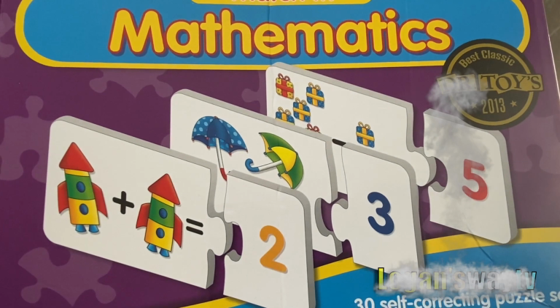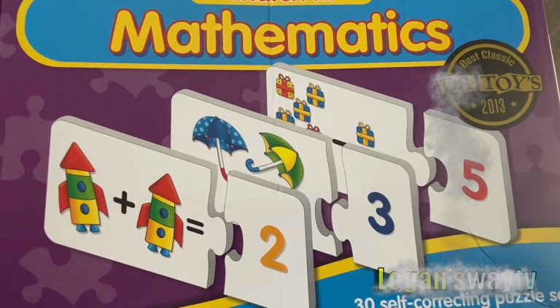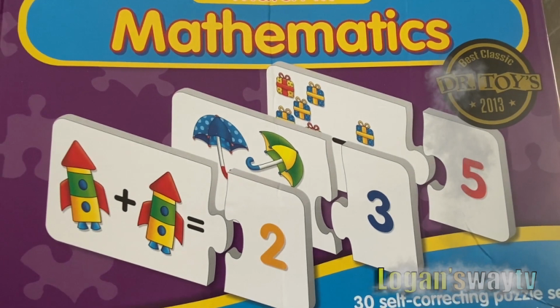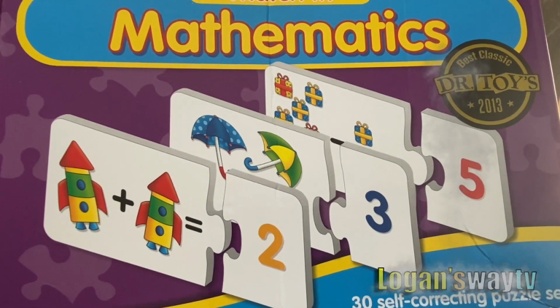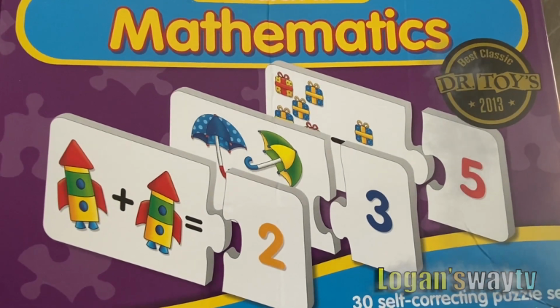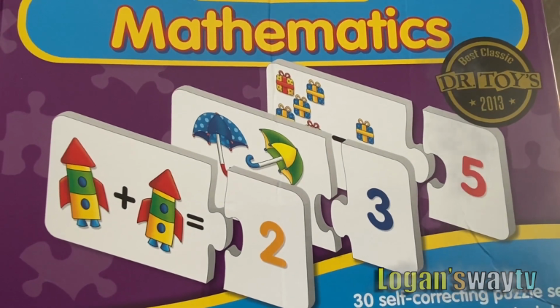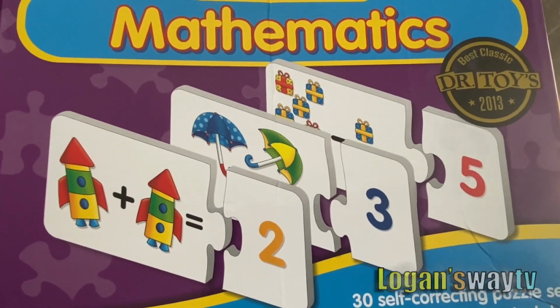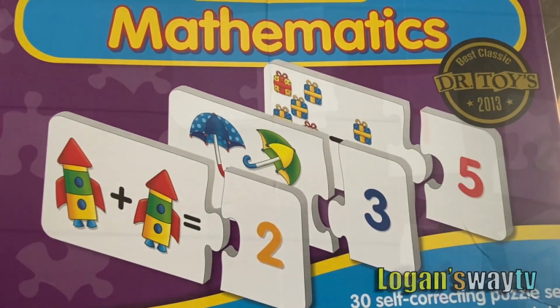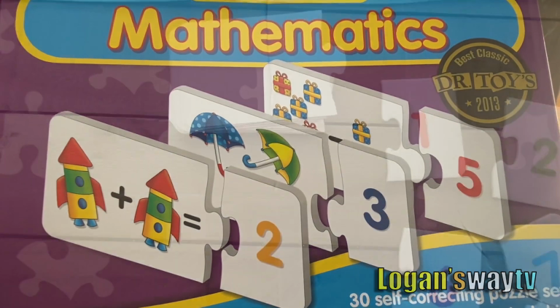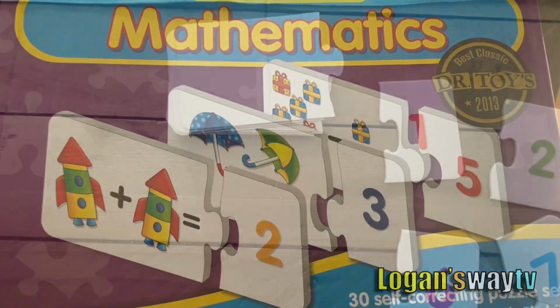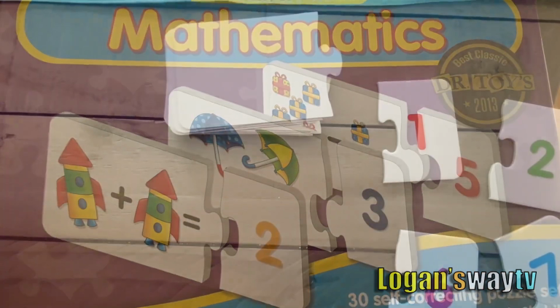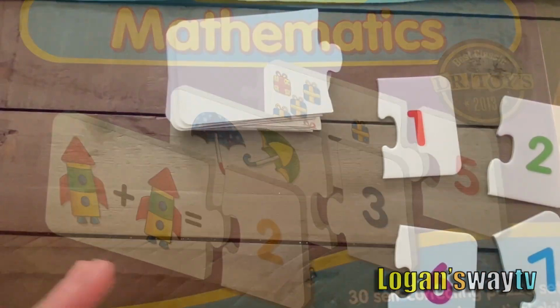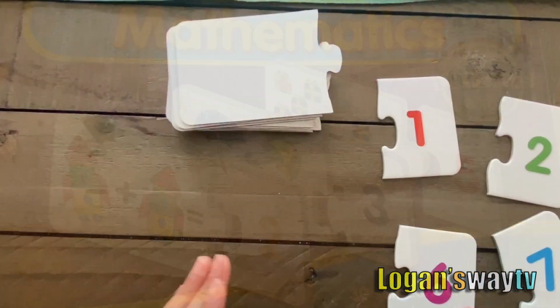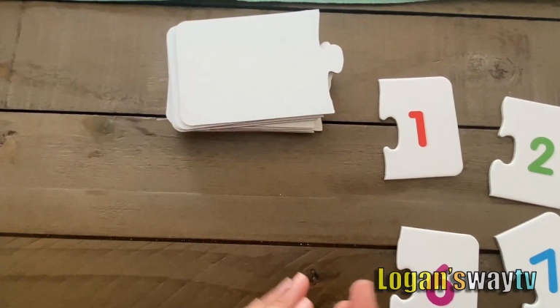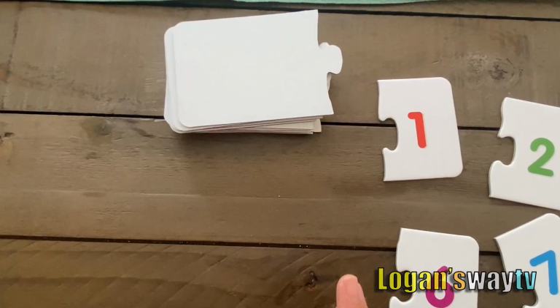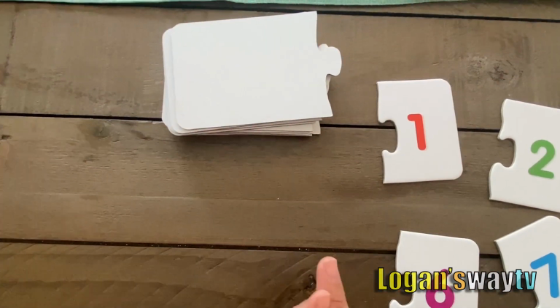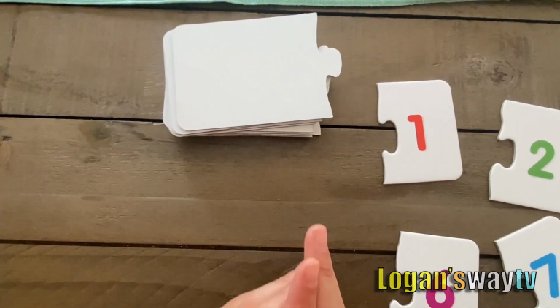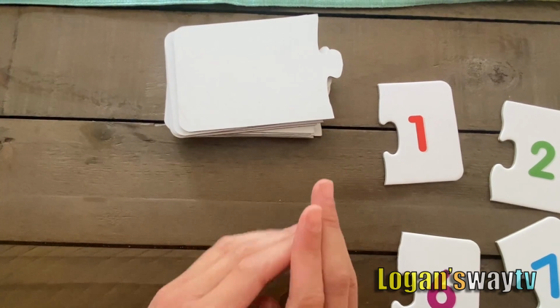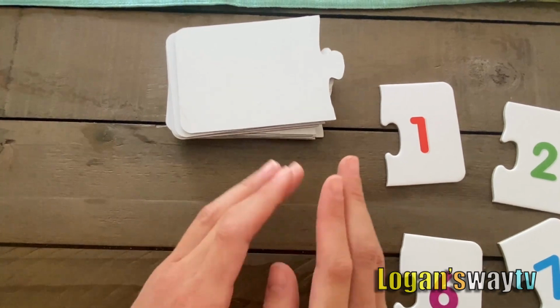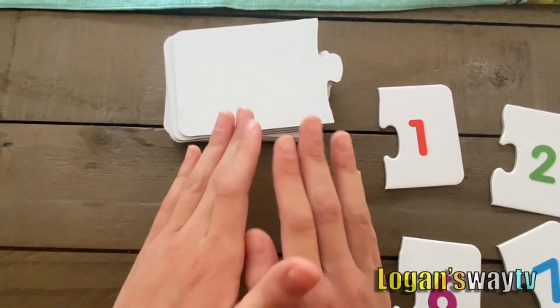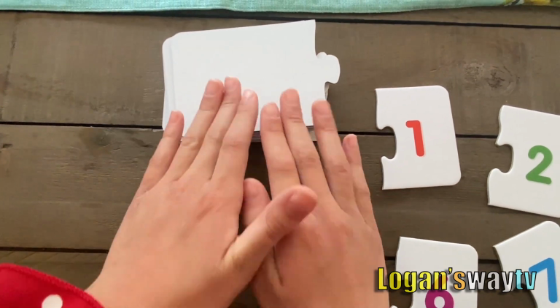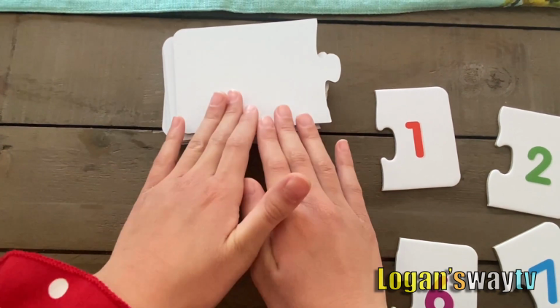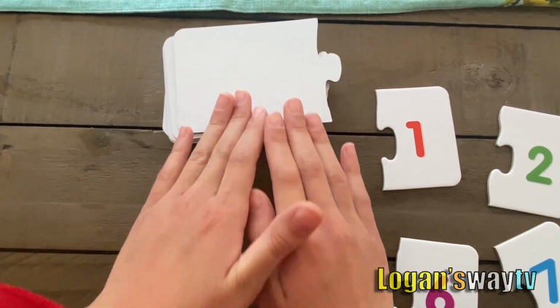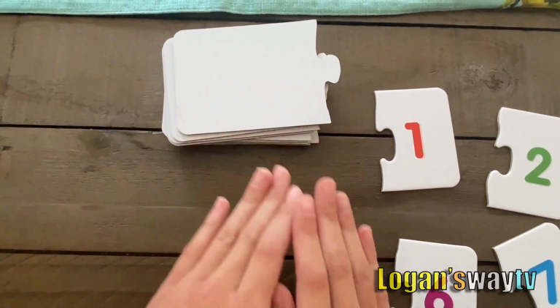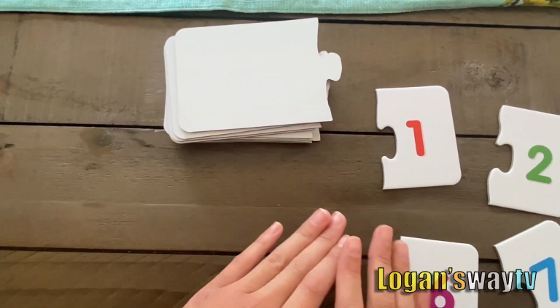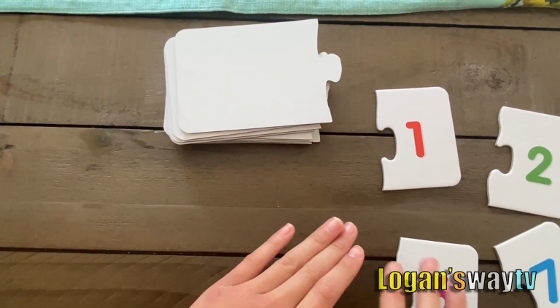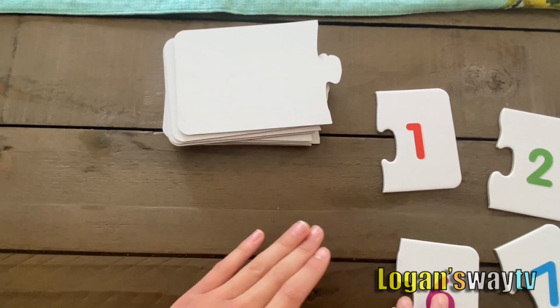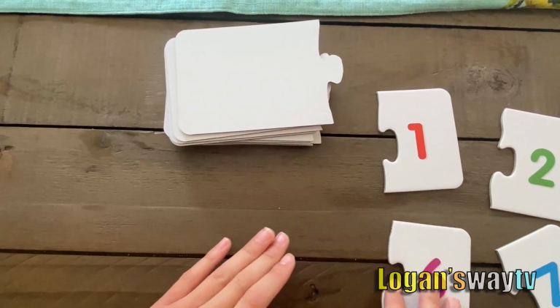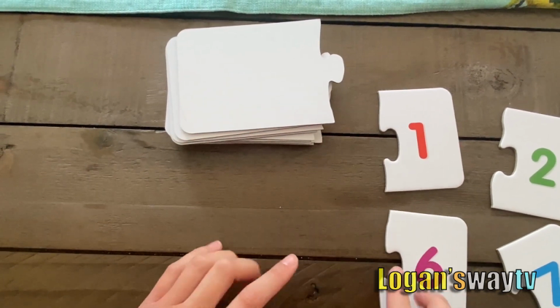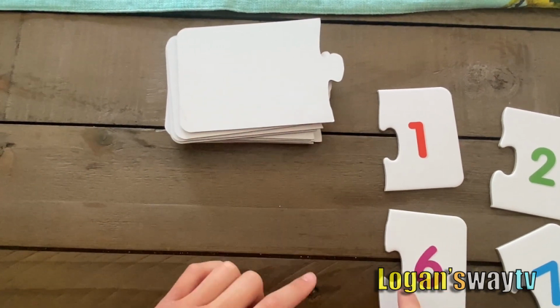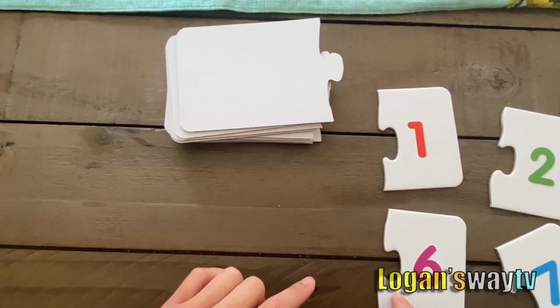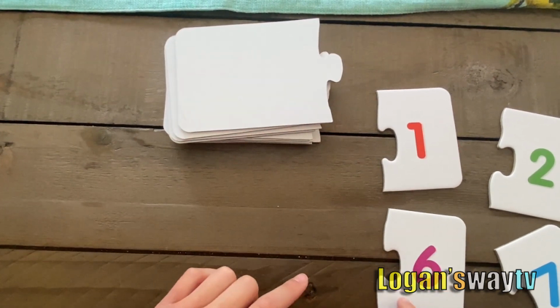Let's learn math. Let's do addition. We'll get a card and find the answer.